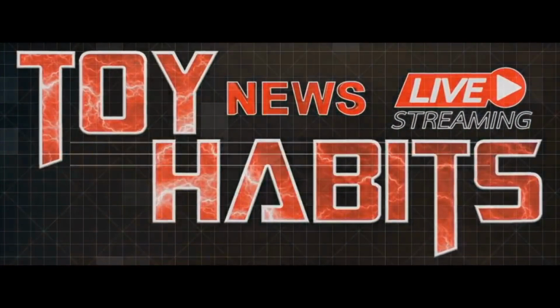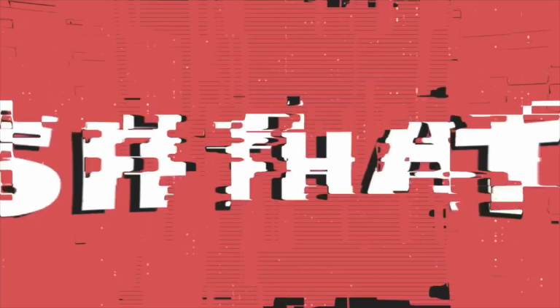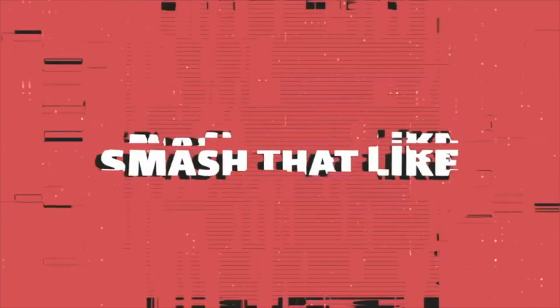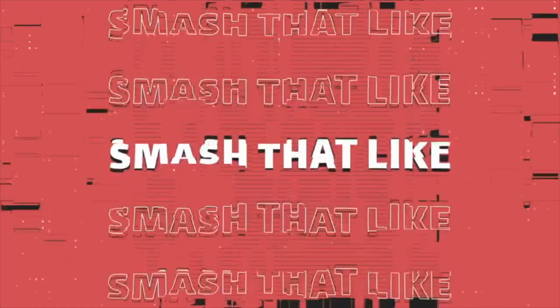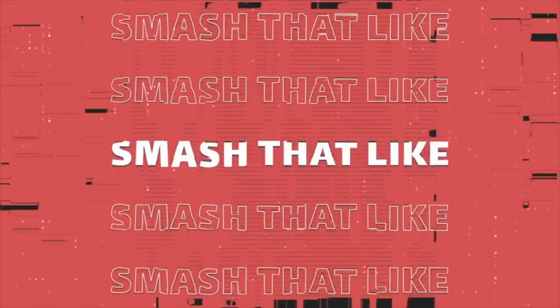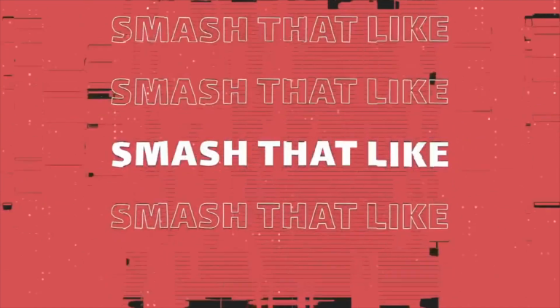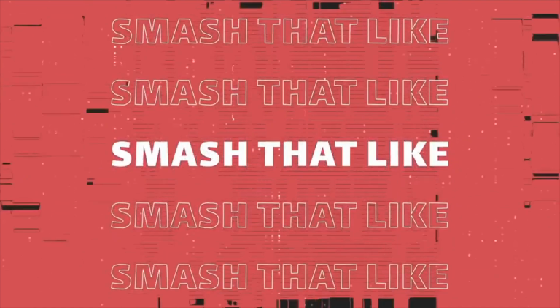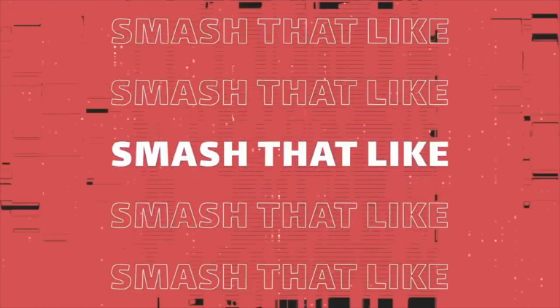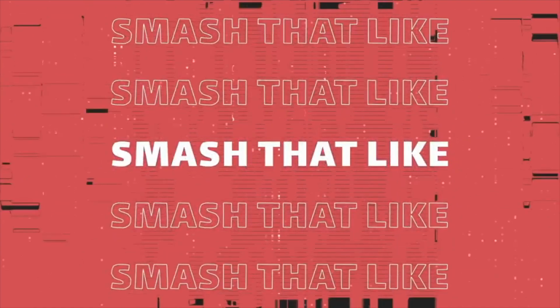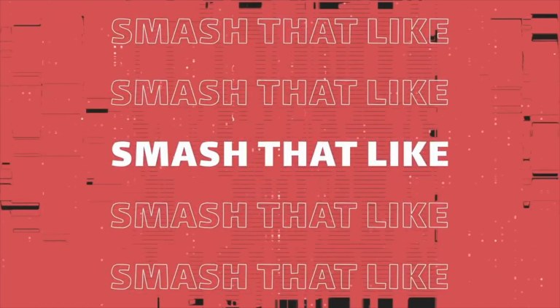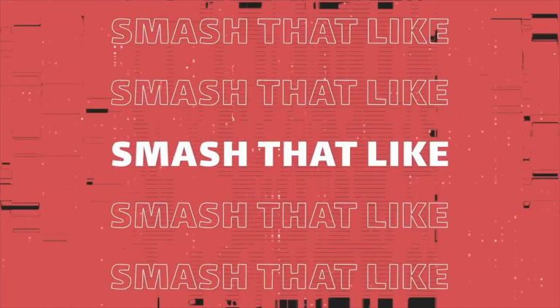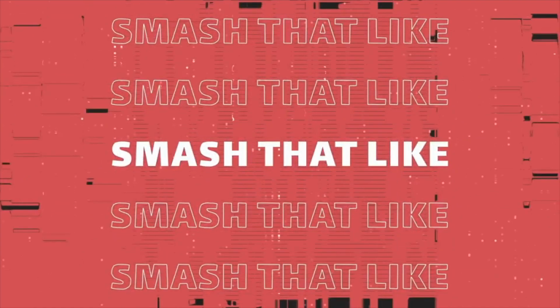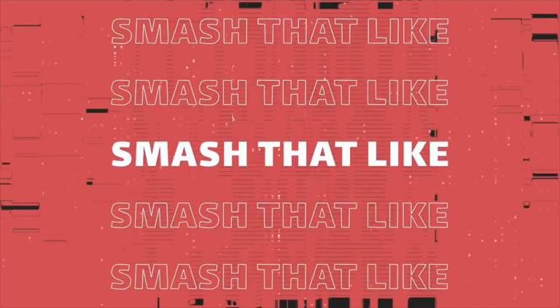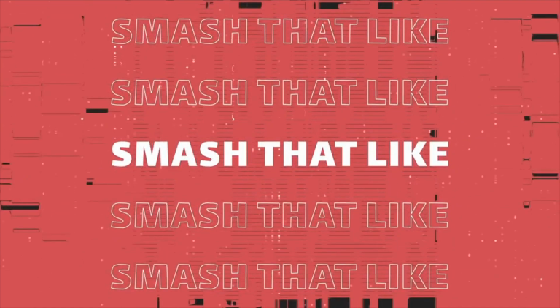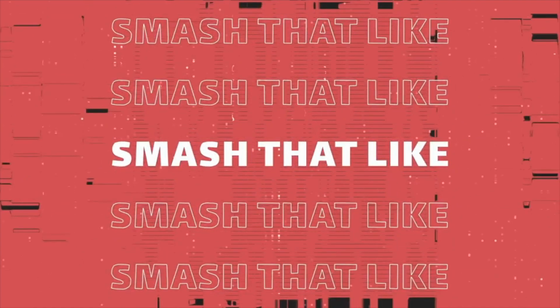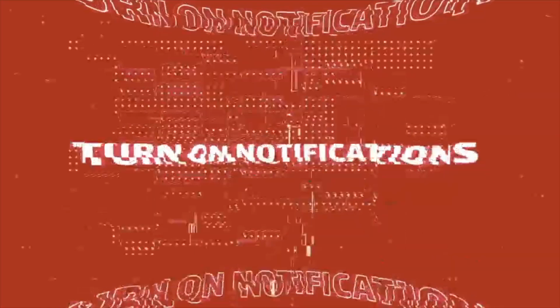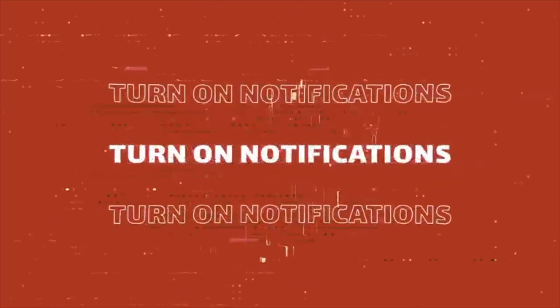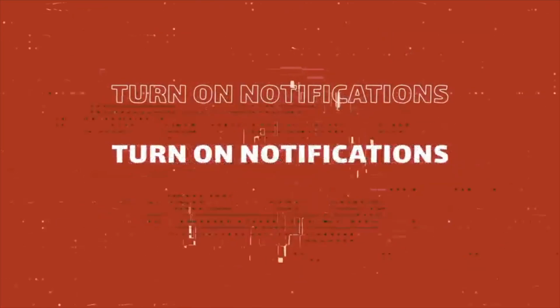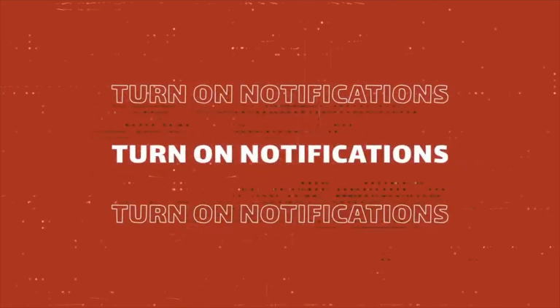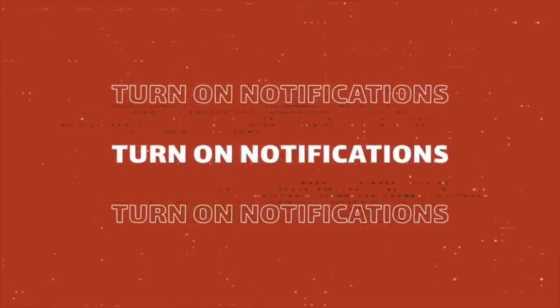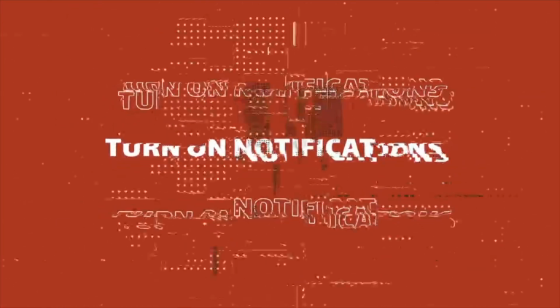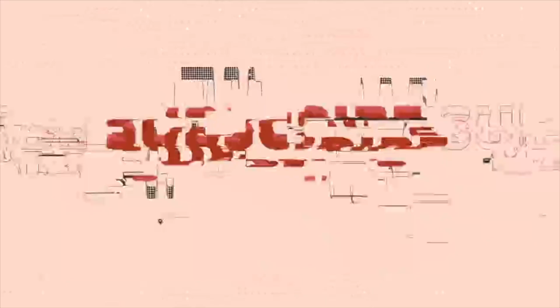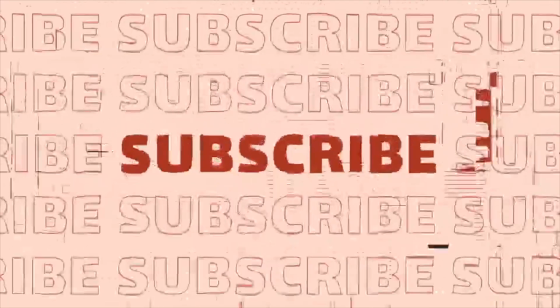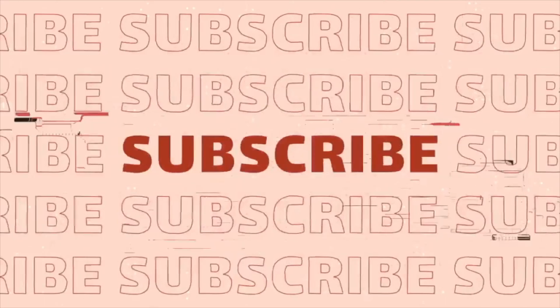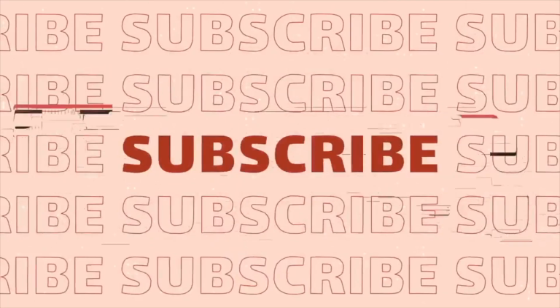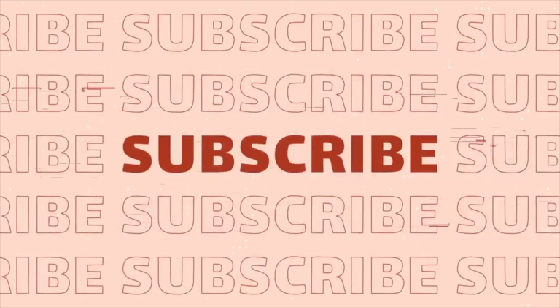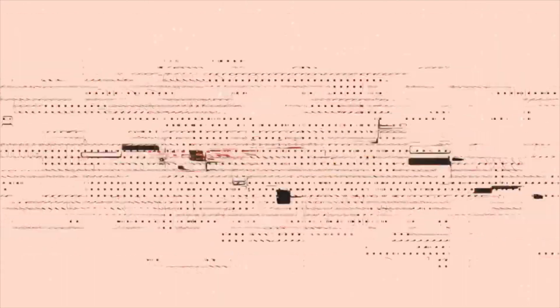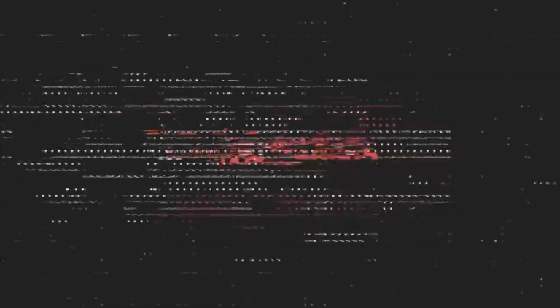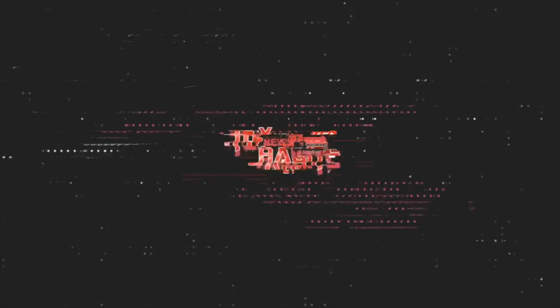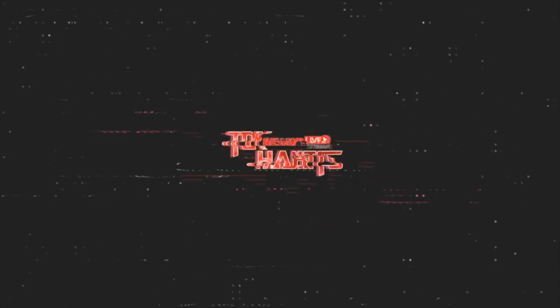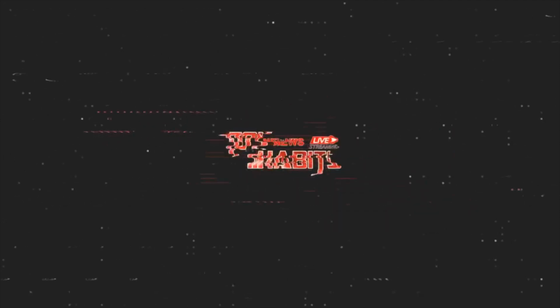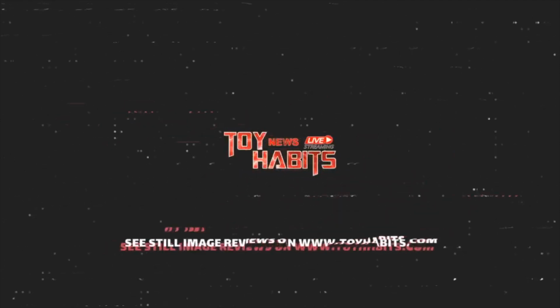Before we dive into the review, smash that like button, turn on notifications, and subscribe to the channel so you won't miss a beat.